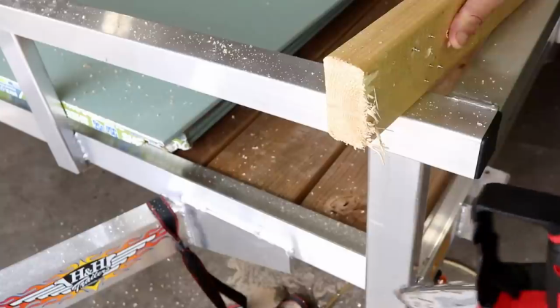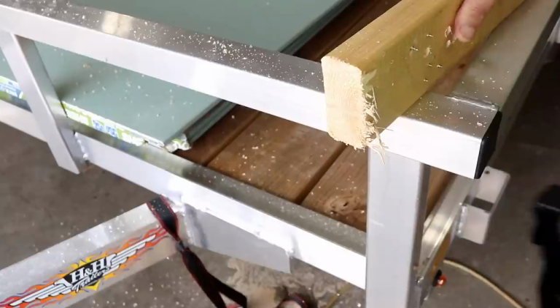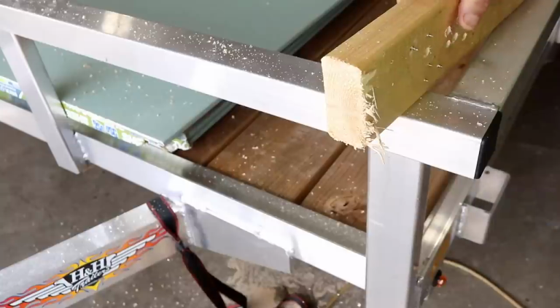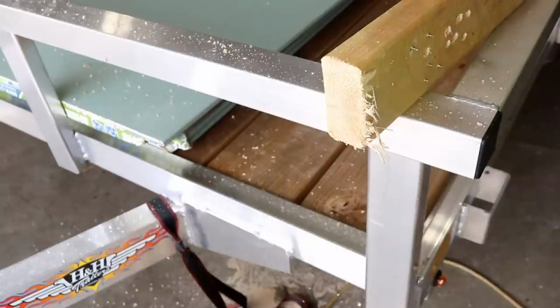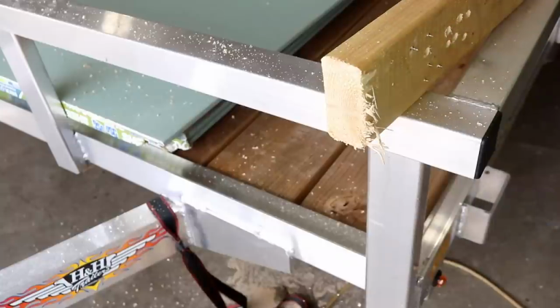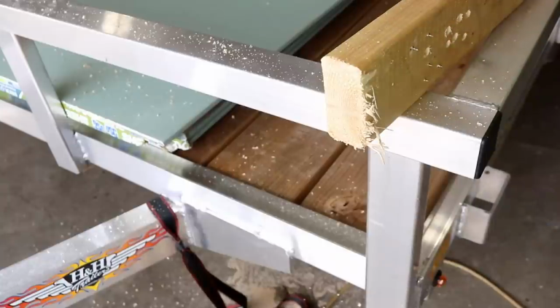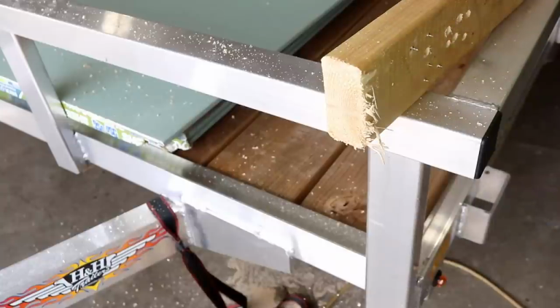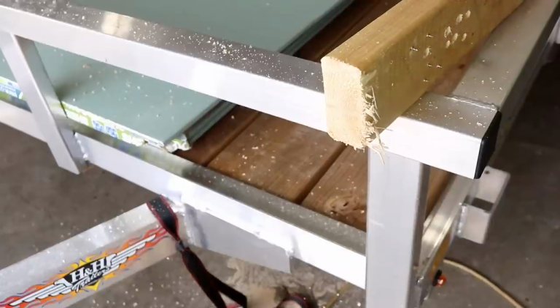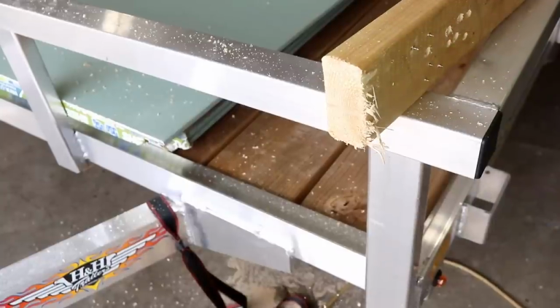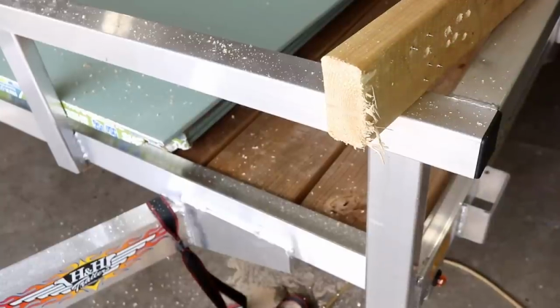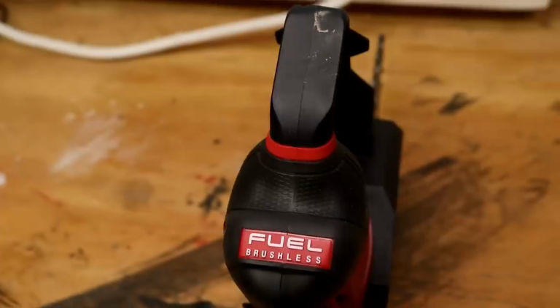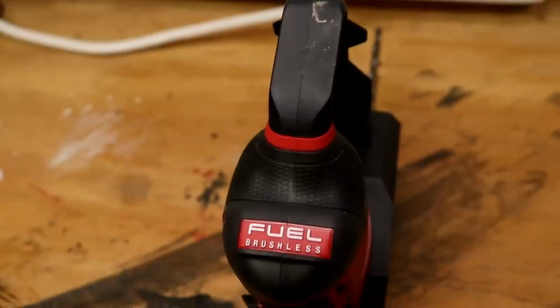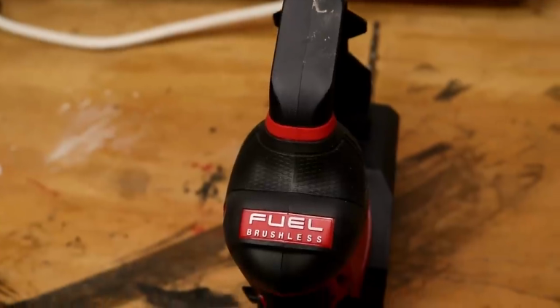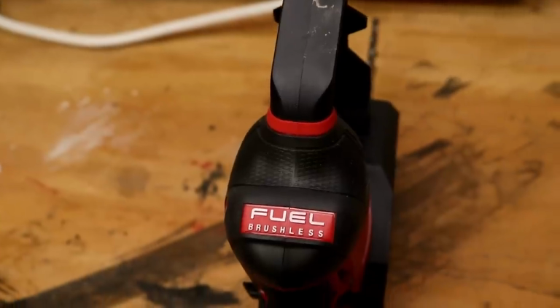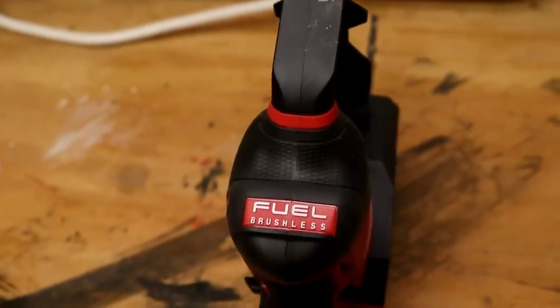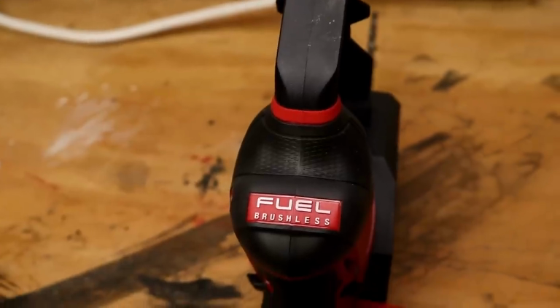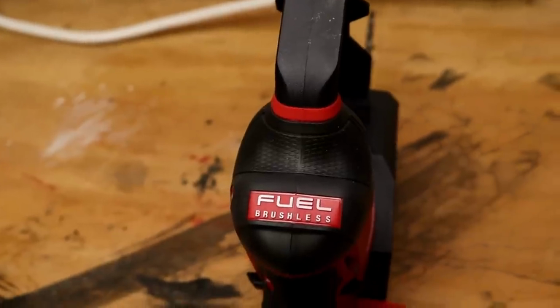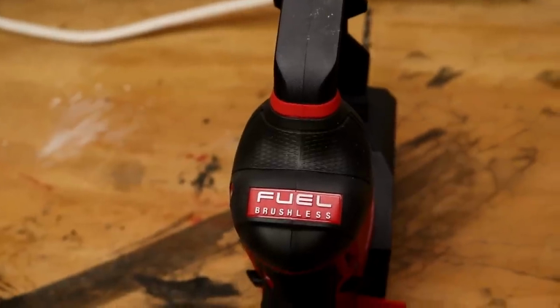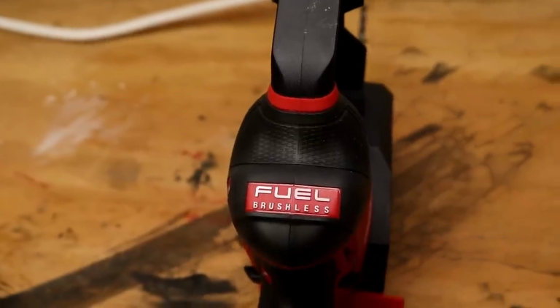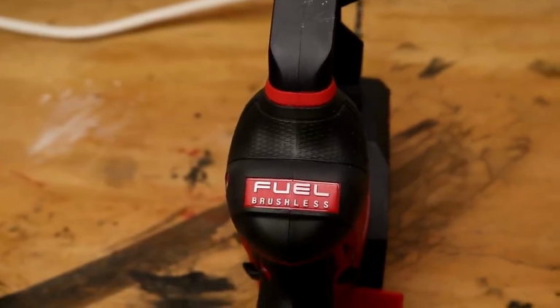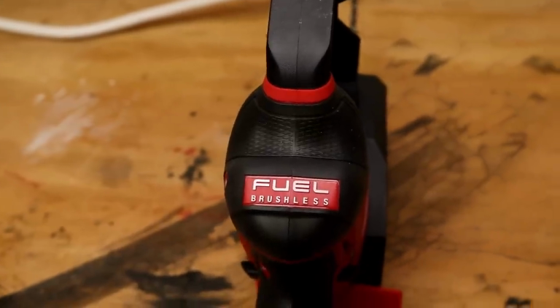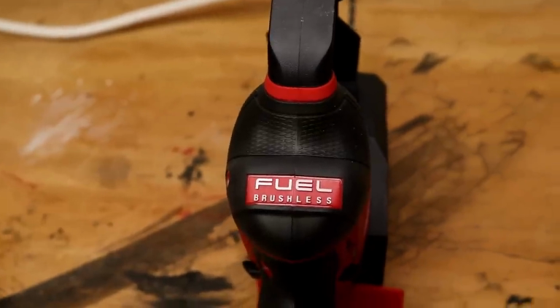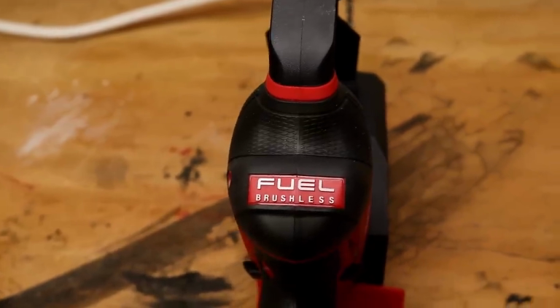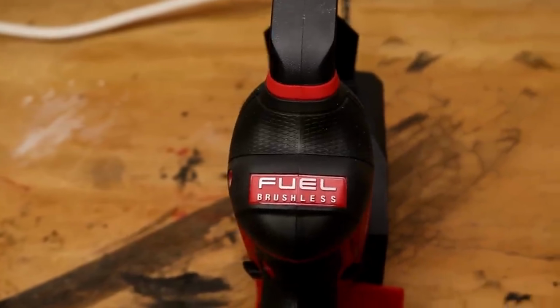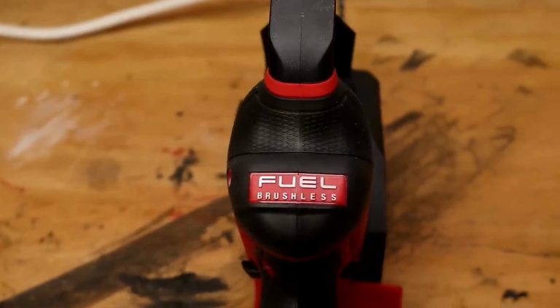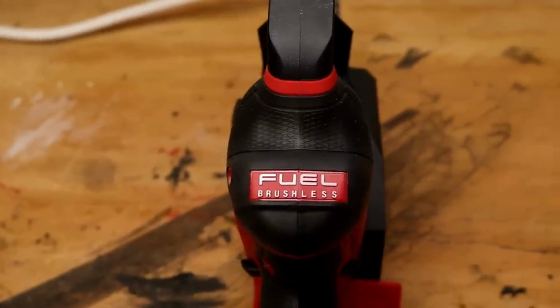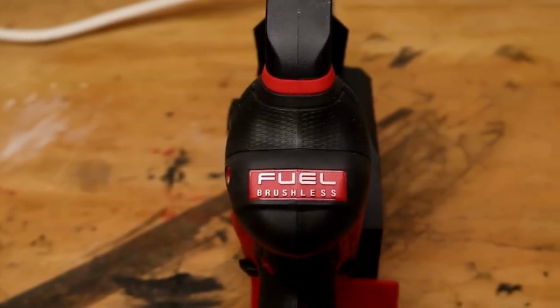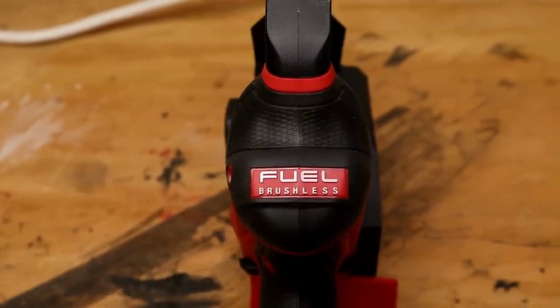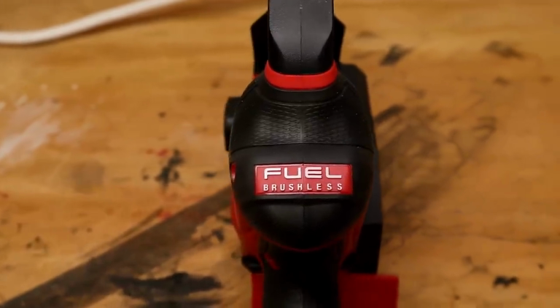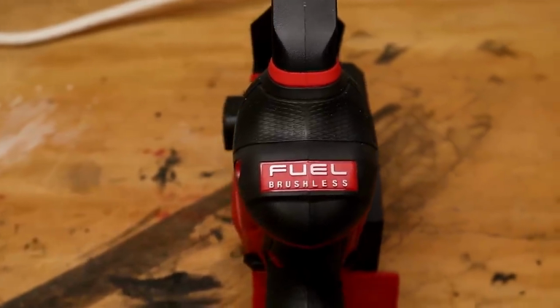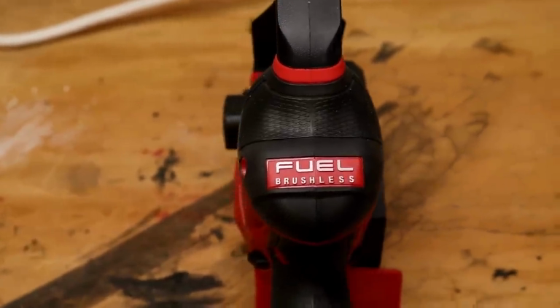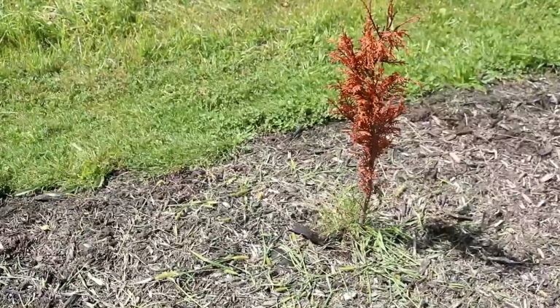This thing feels great in the hands — hardly any vibration. And it's 100% brushless.